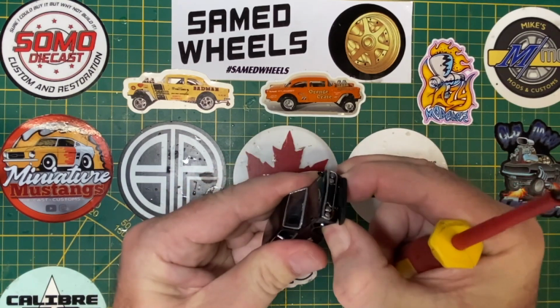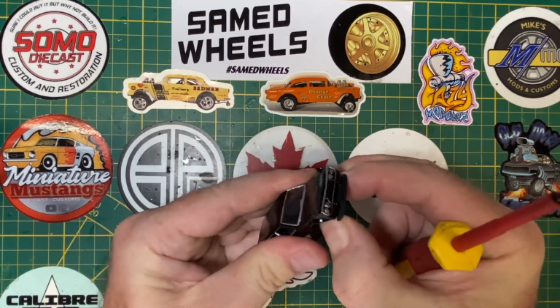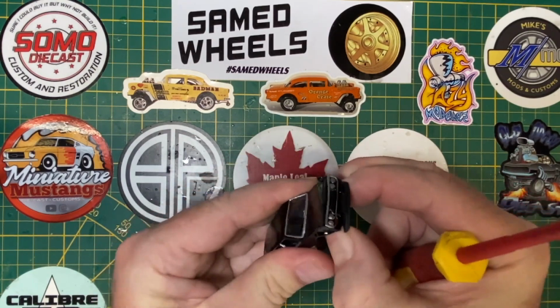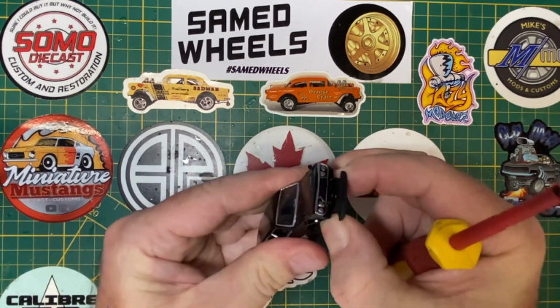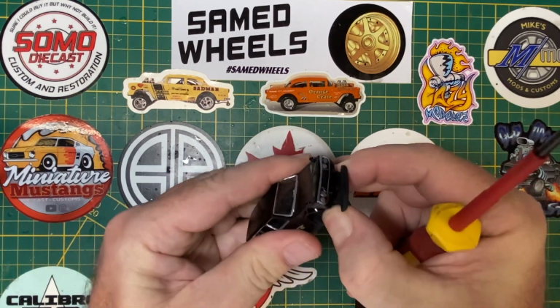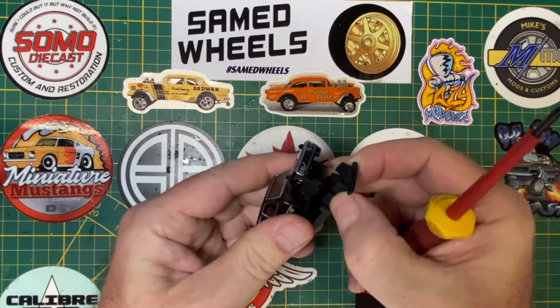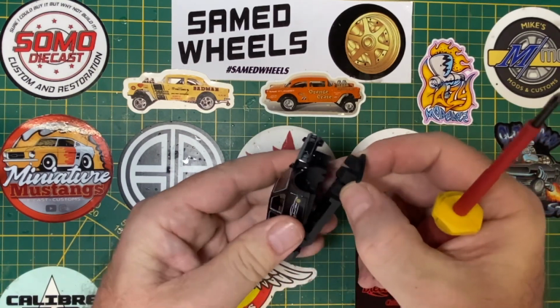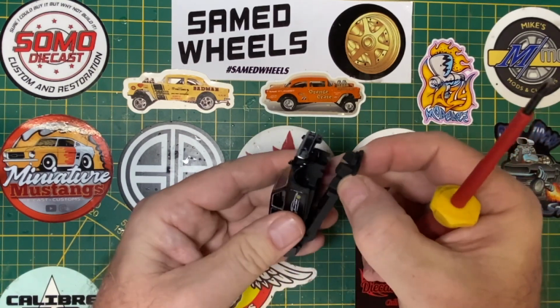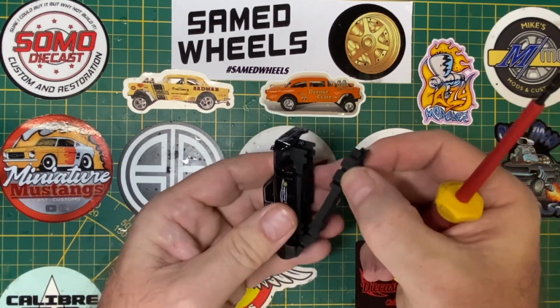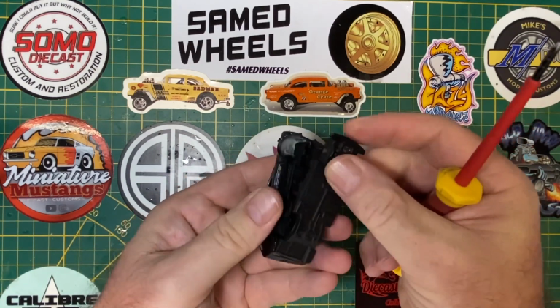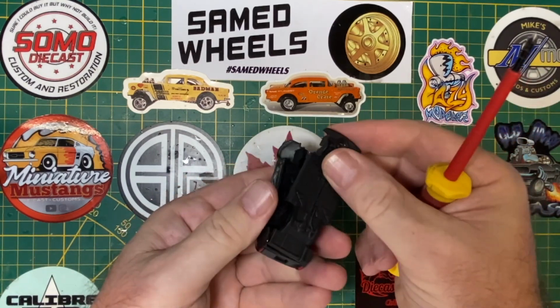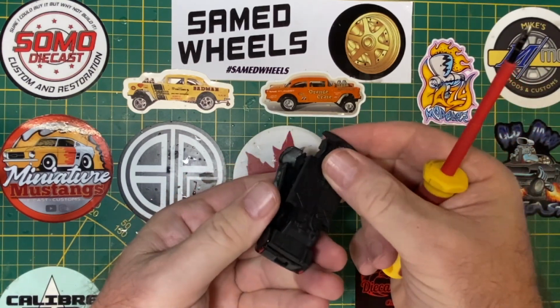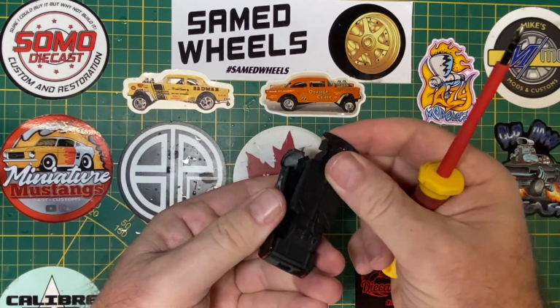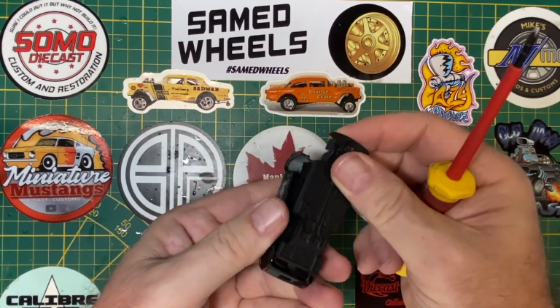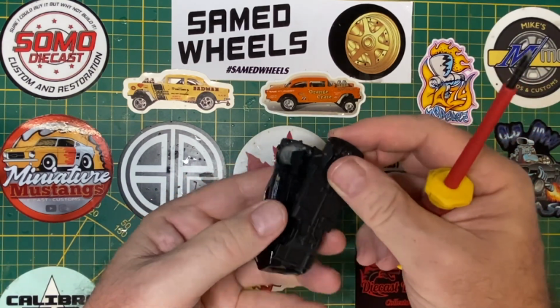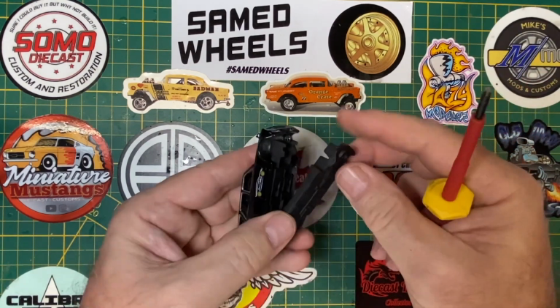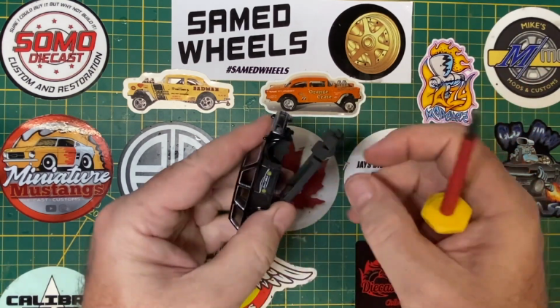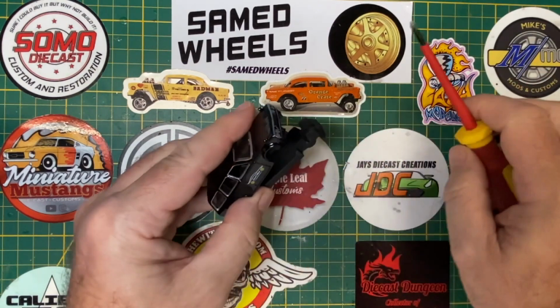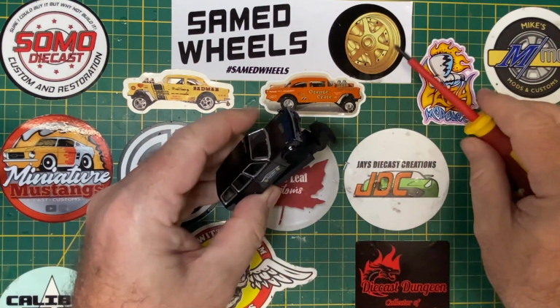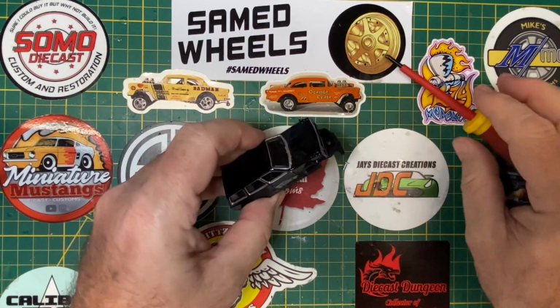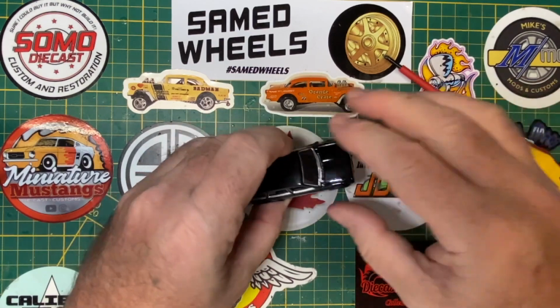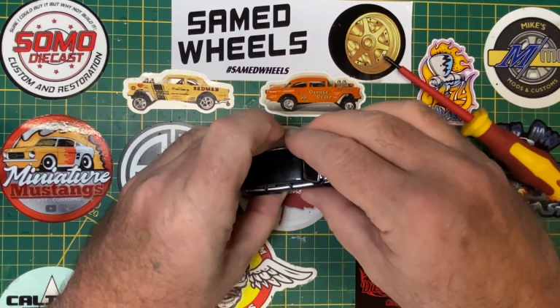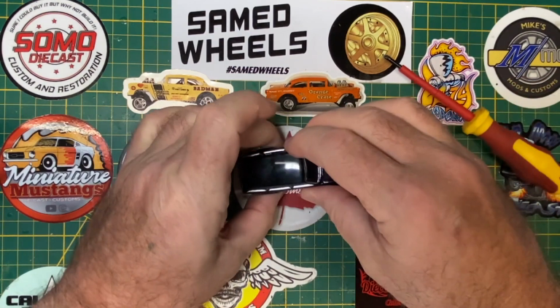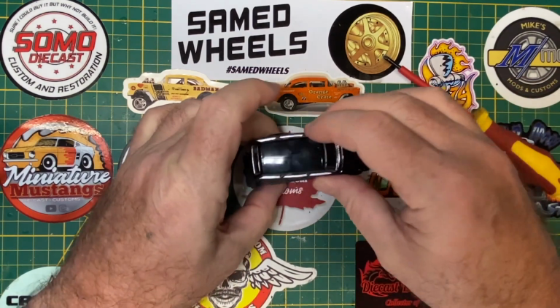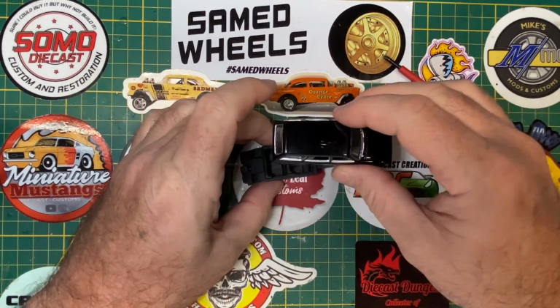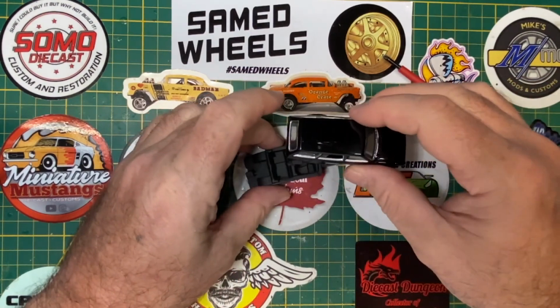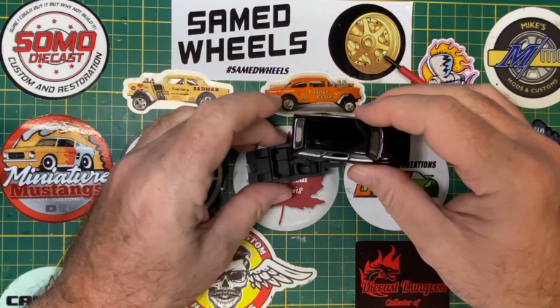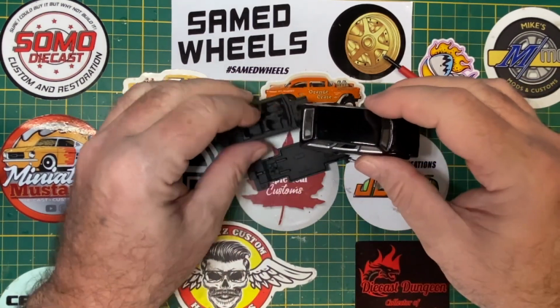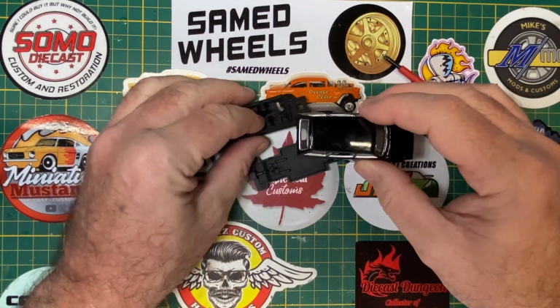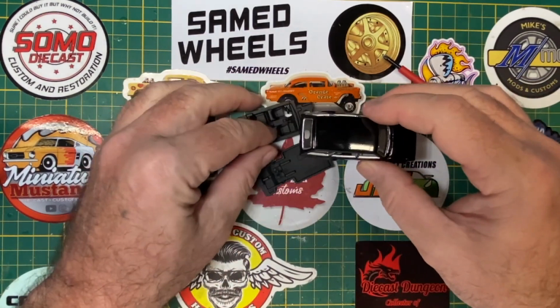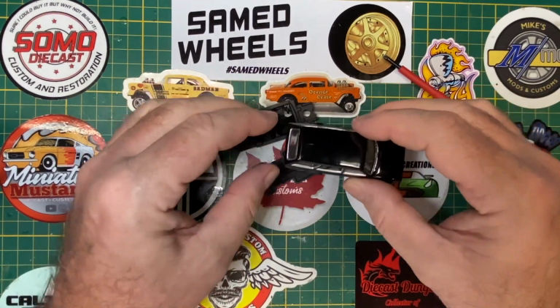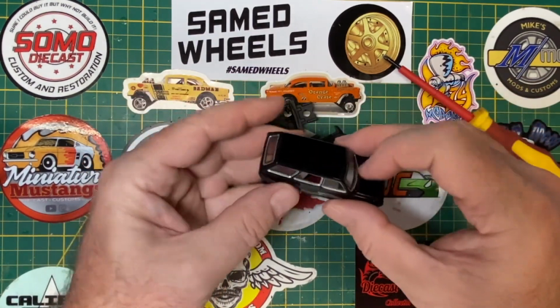I'm not even going to strip the paint off this, but I will fancy it up a little bit and it'll certainly get a new set of shoes.